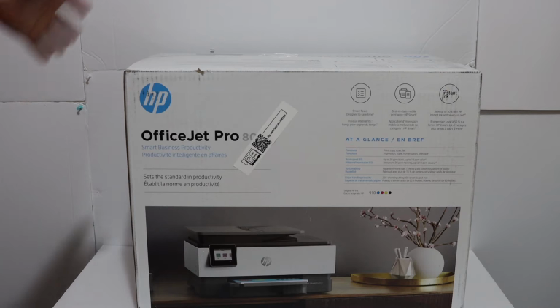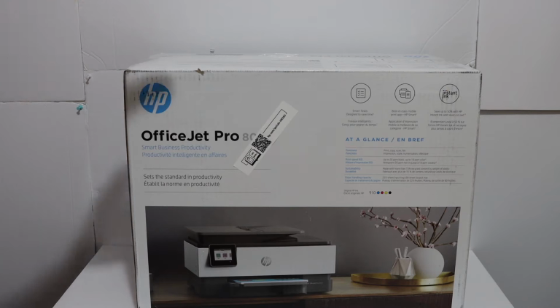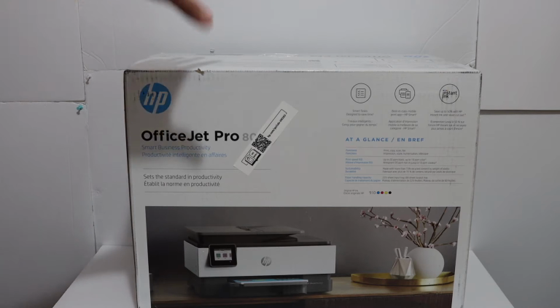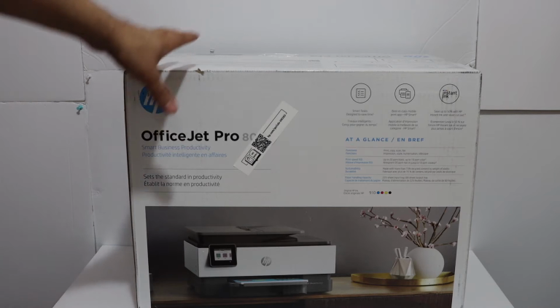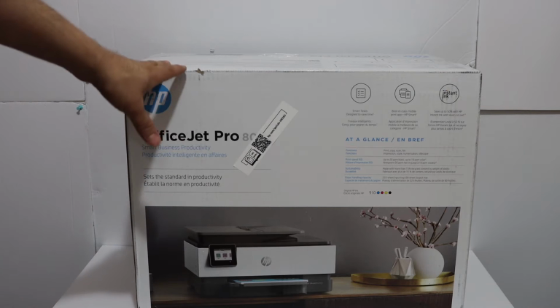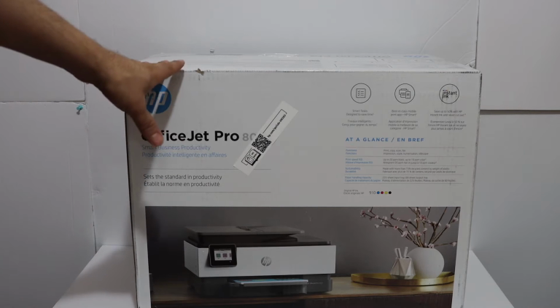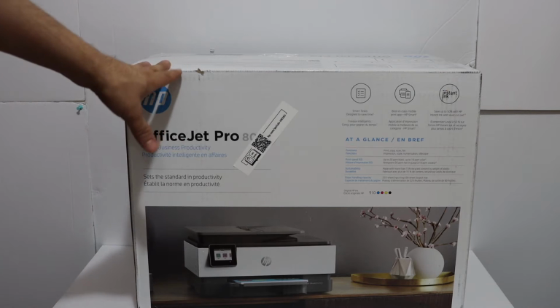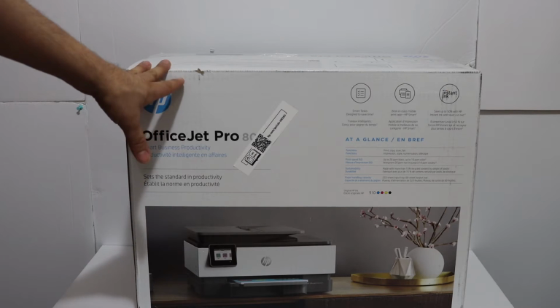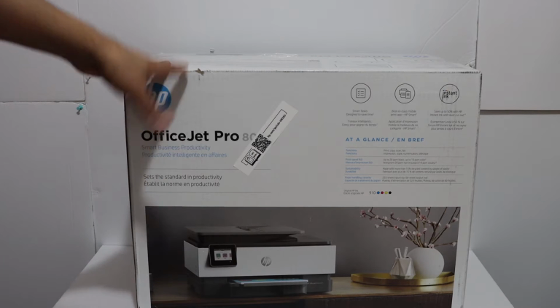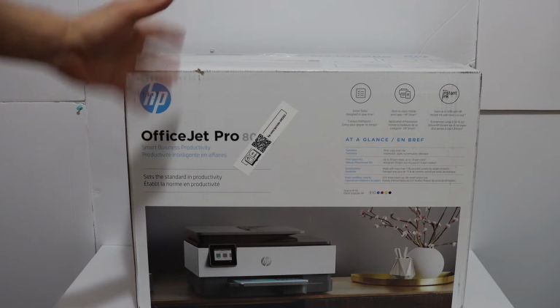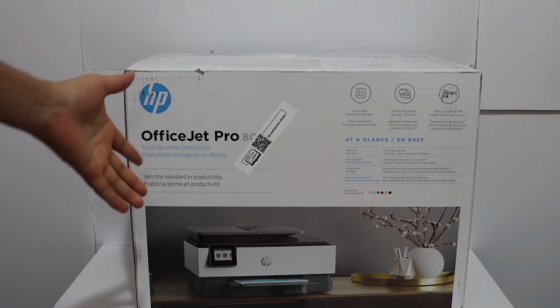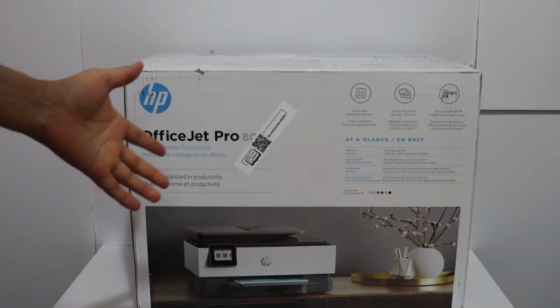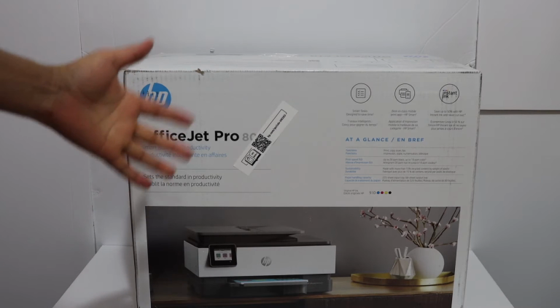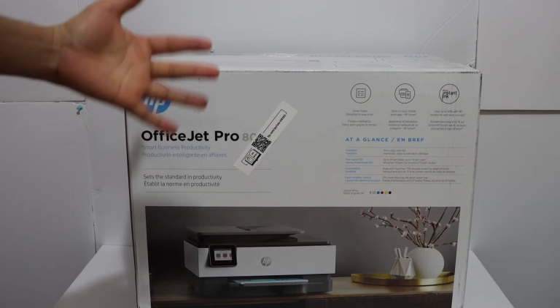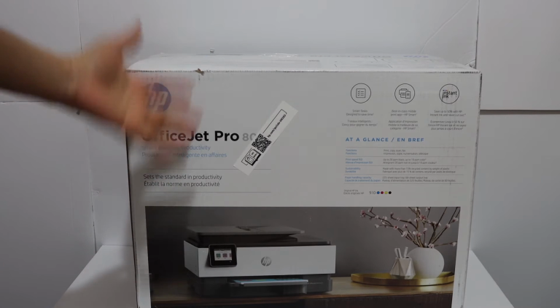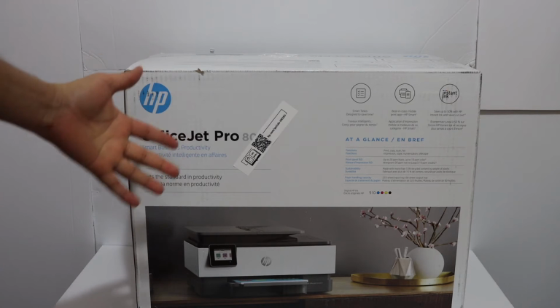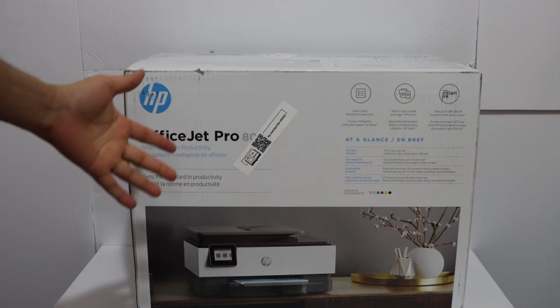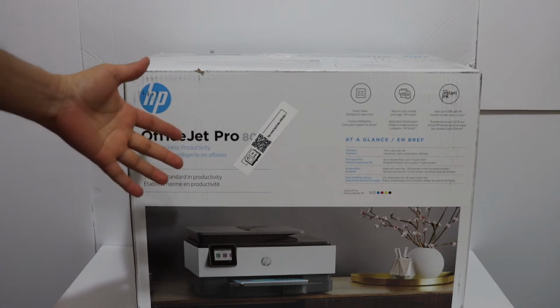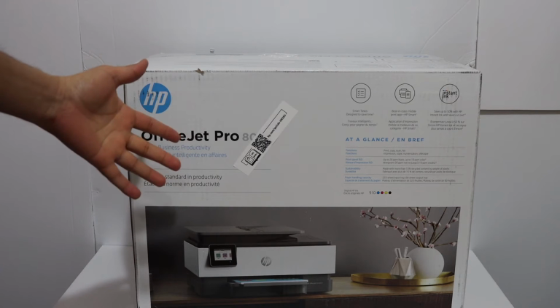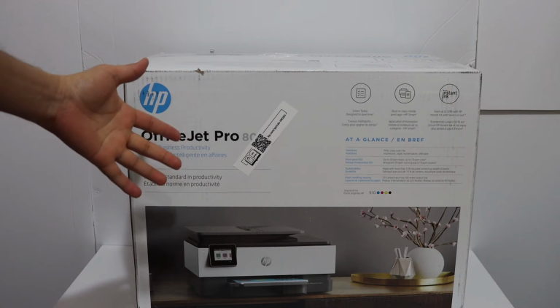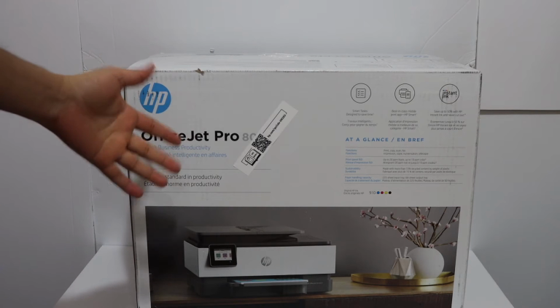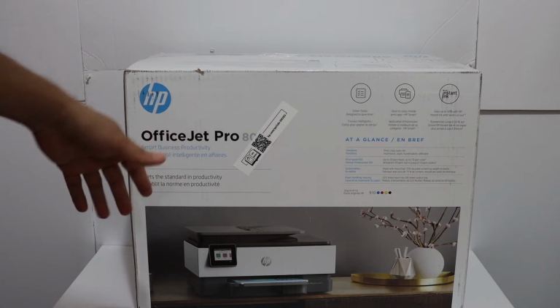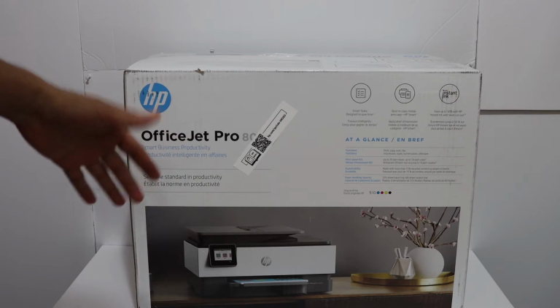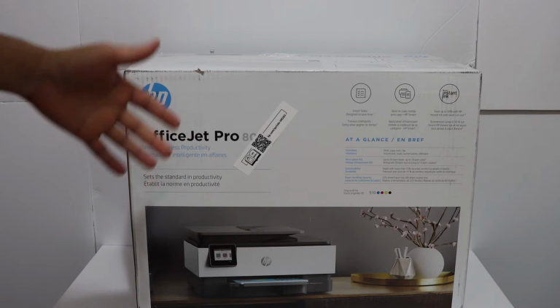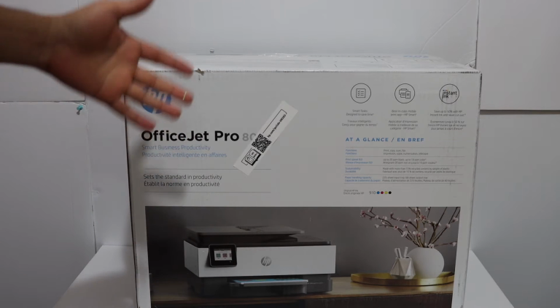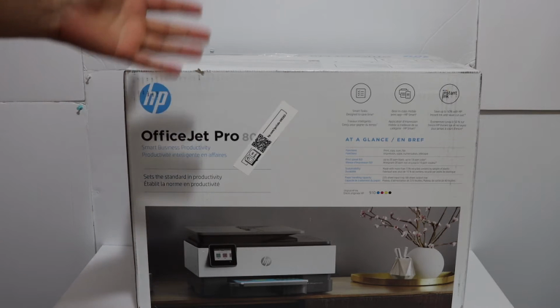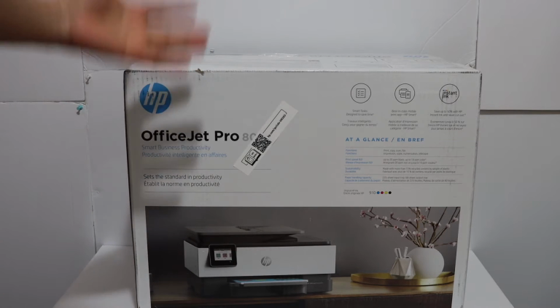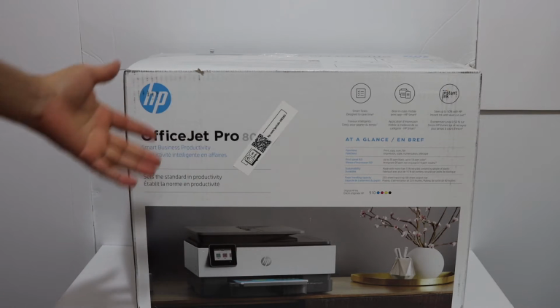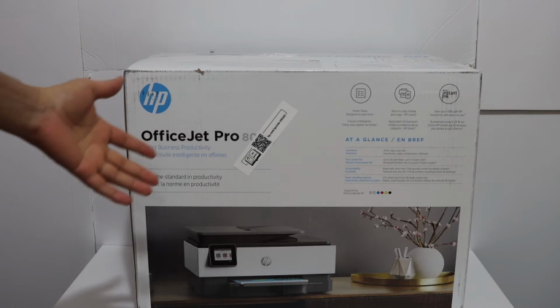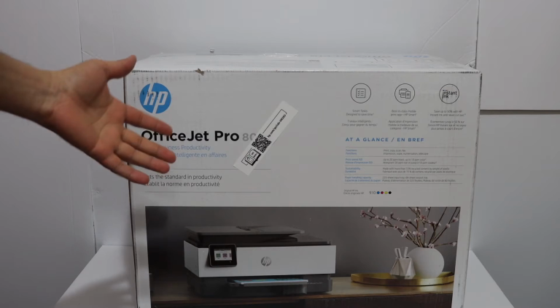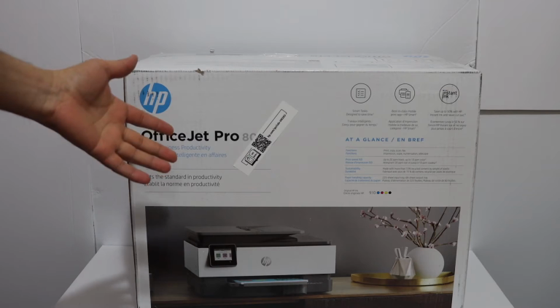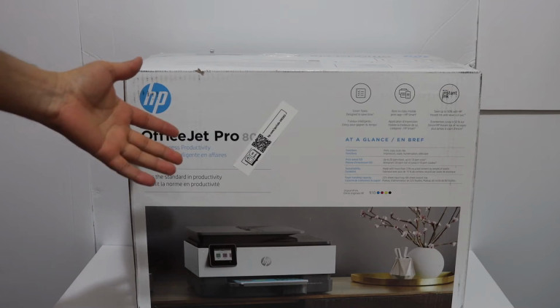I'm going to show you how to do the quick unboxing and setup of this printer. Let's start with the unboxing.